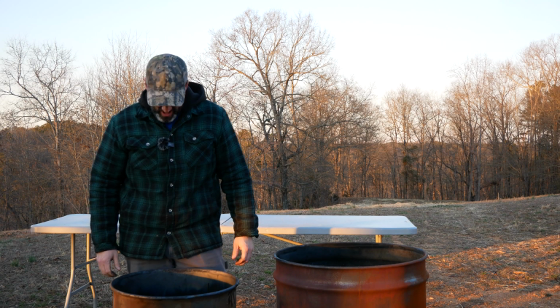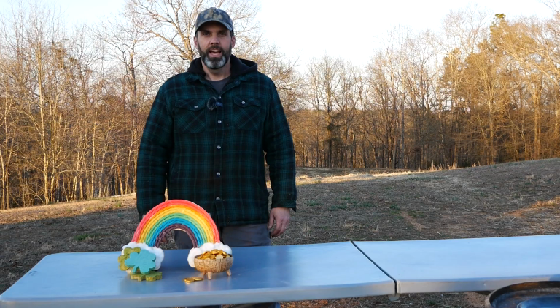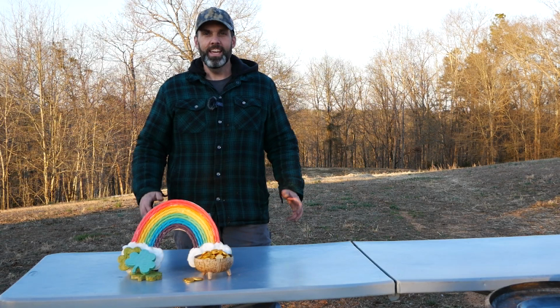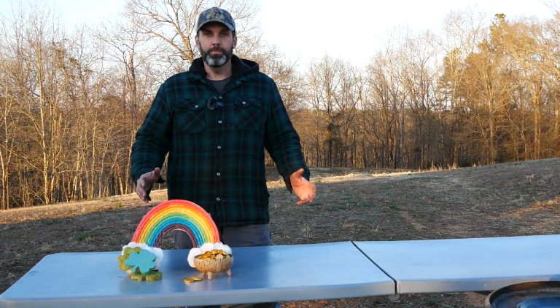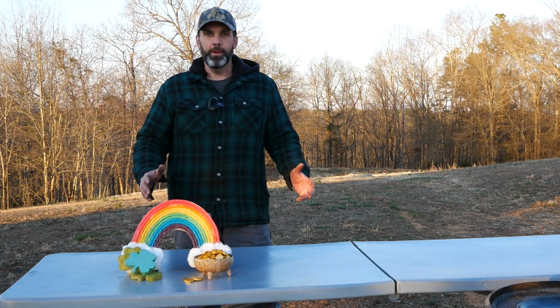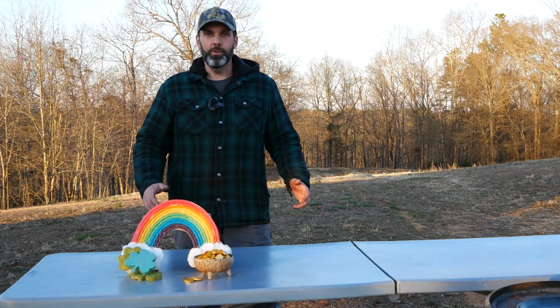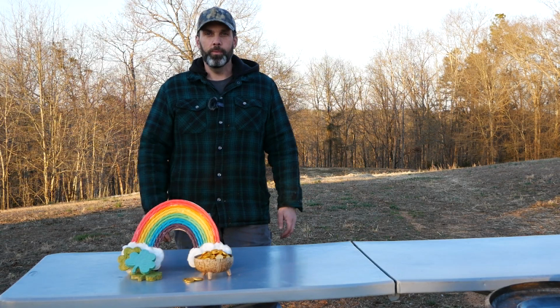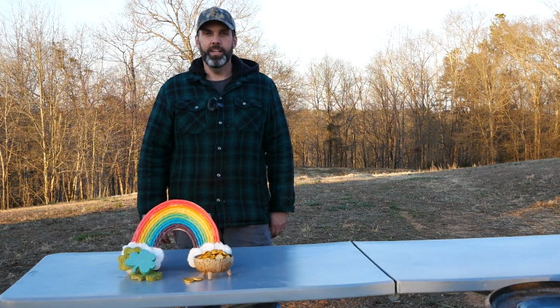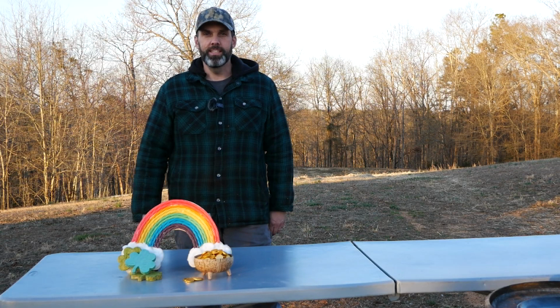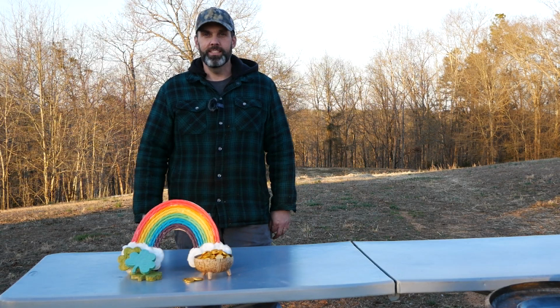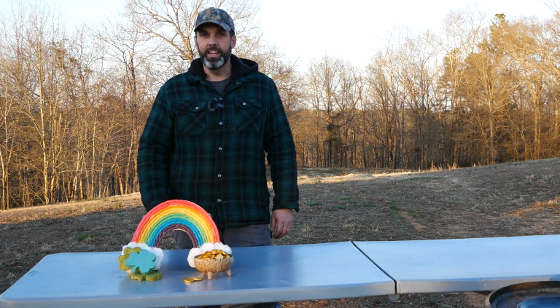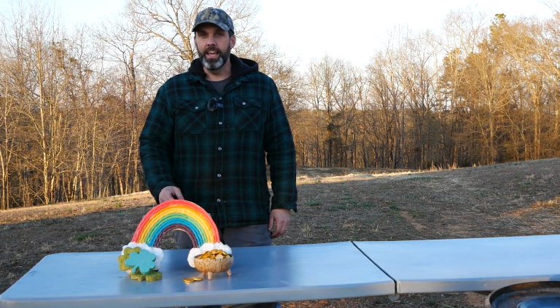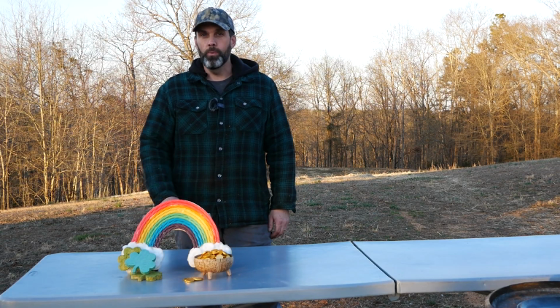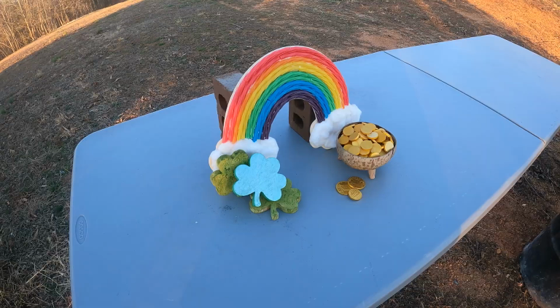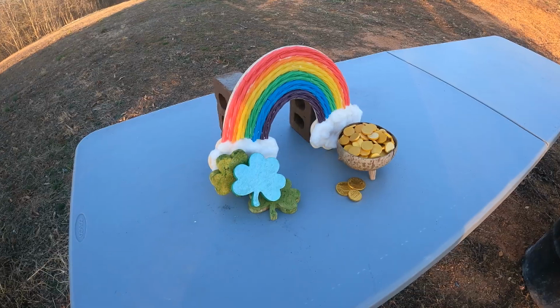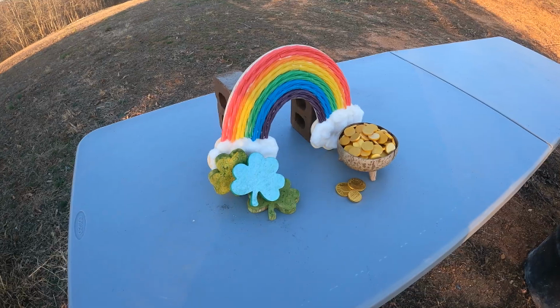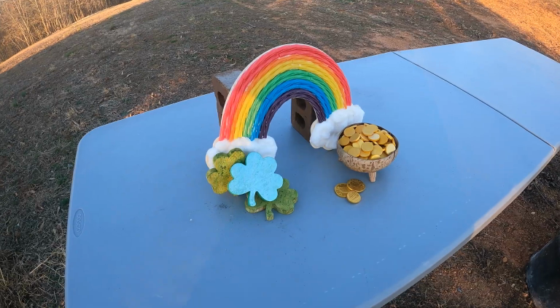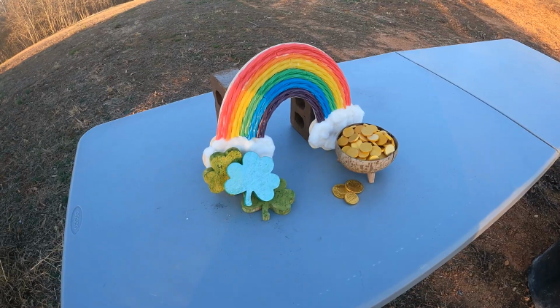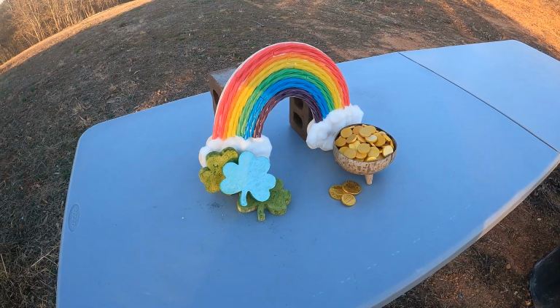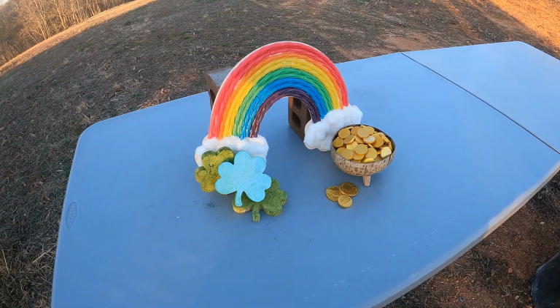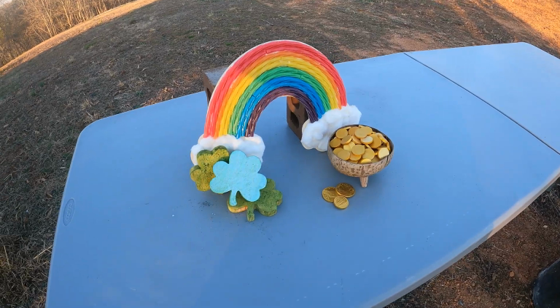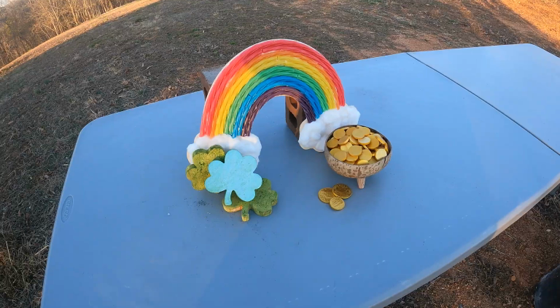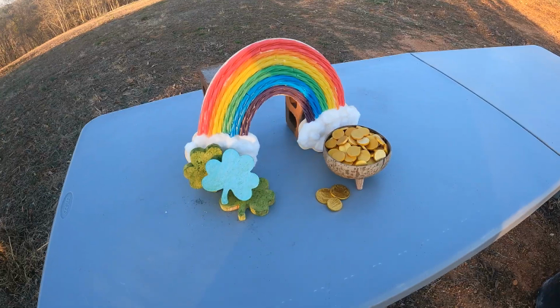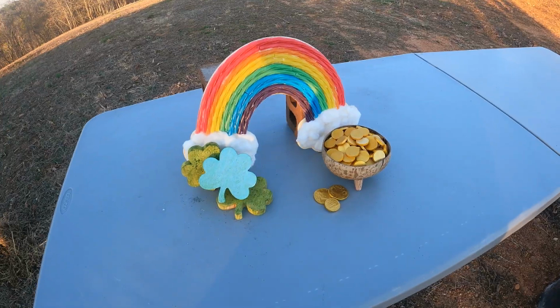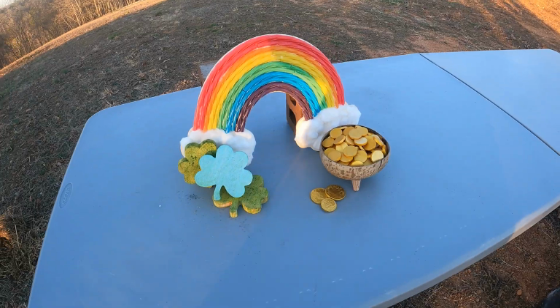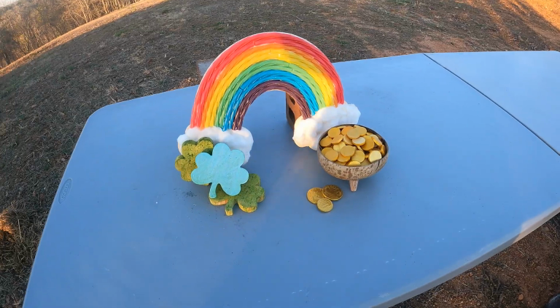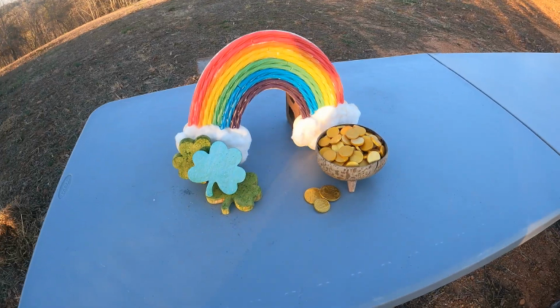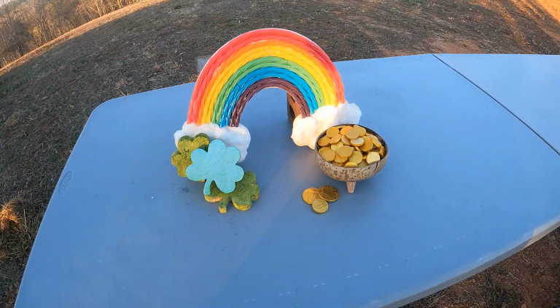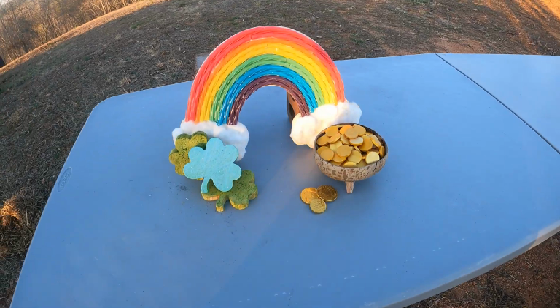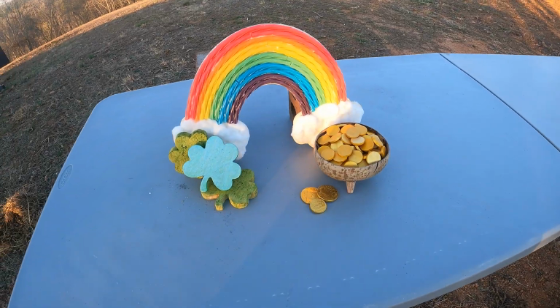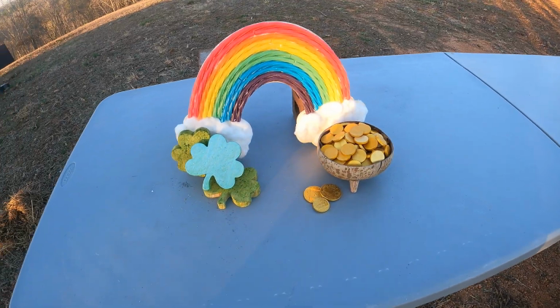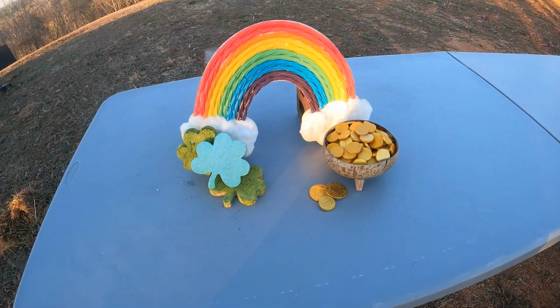Hey, it's Mike with Carbonize This. Today, we're going to carbonize some St. Patrick's Day items. Let's check them out.